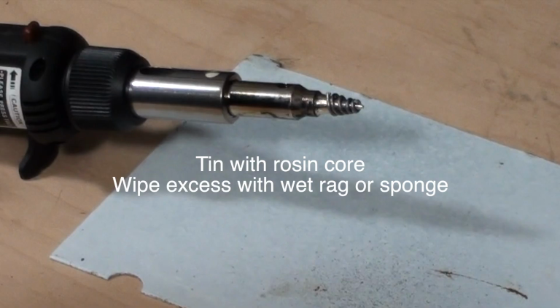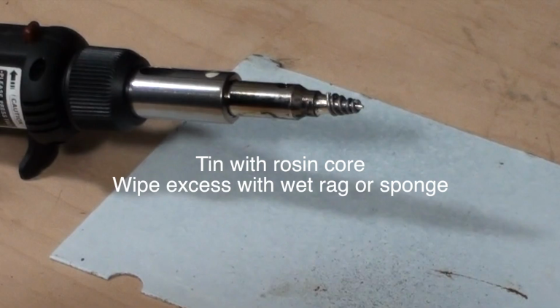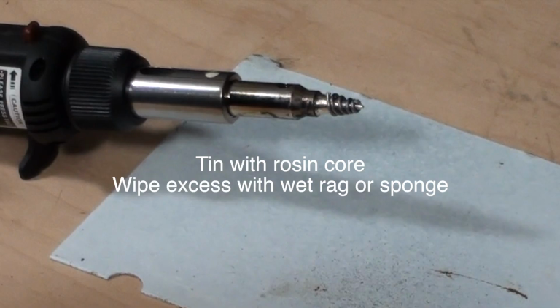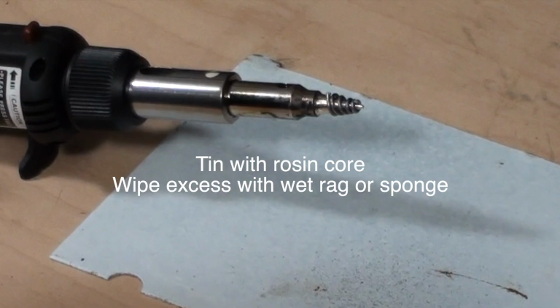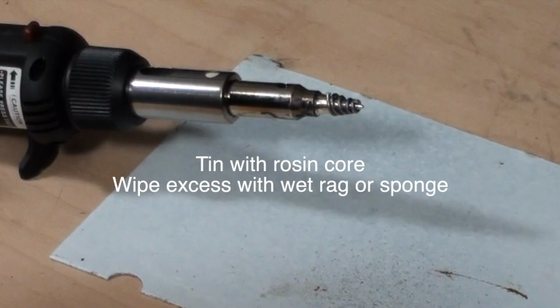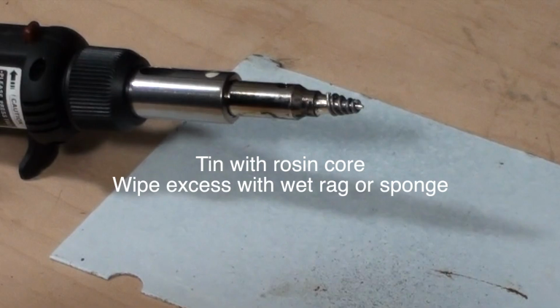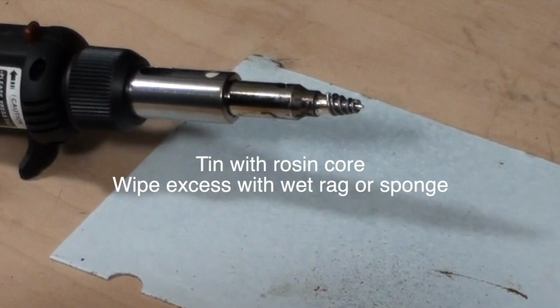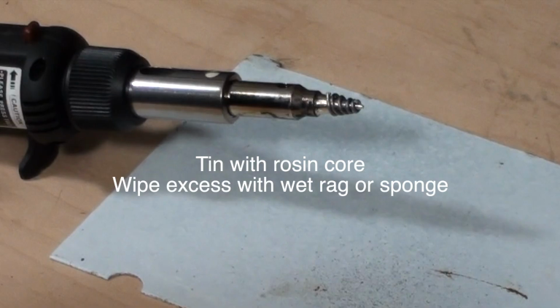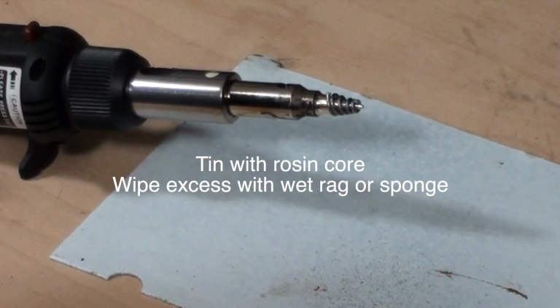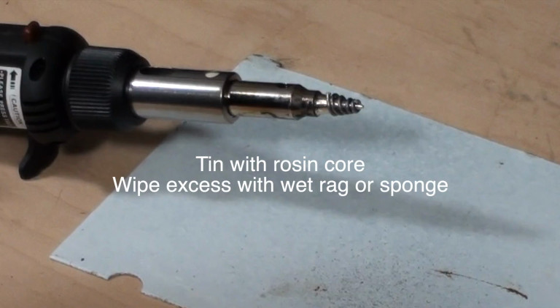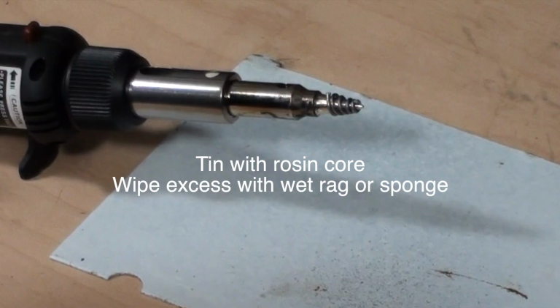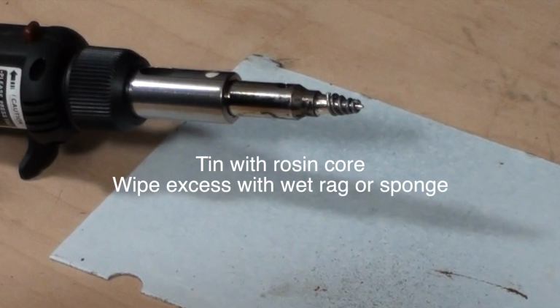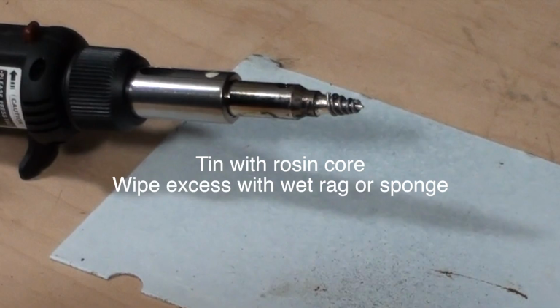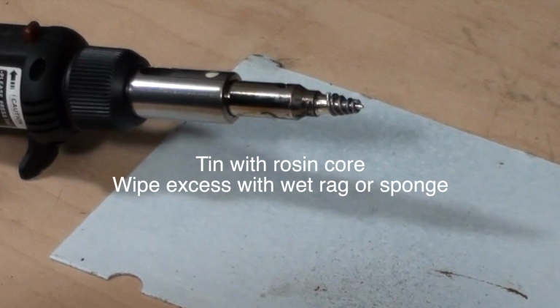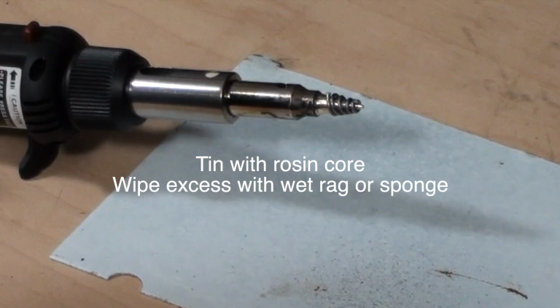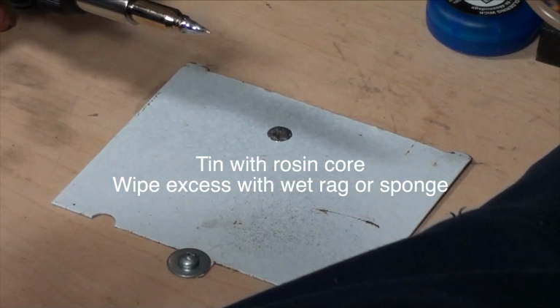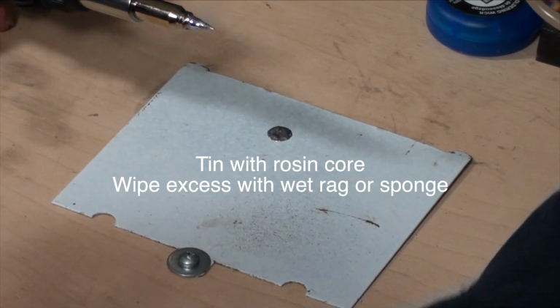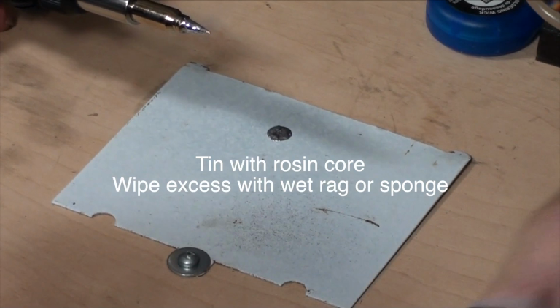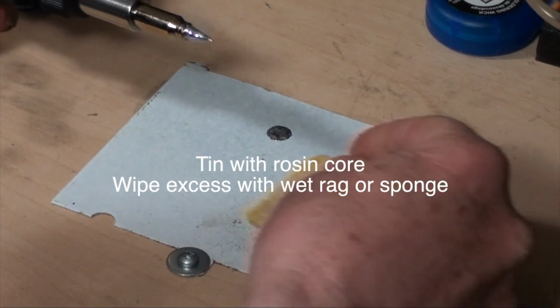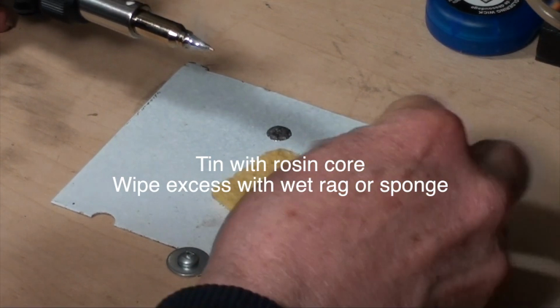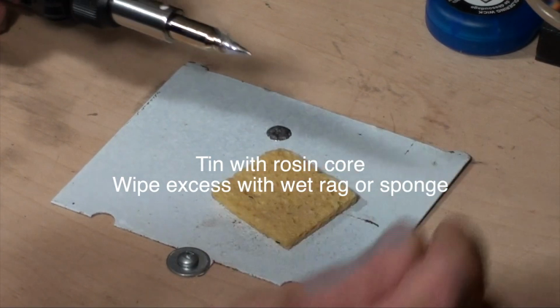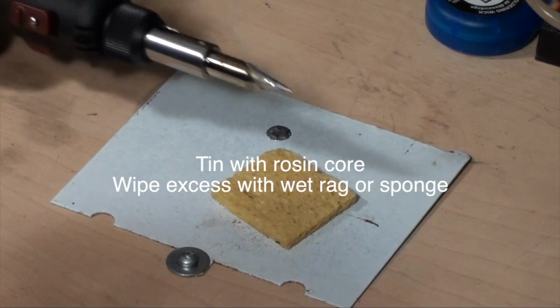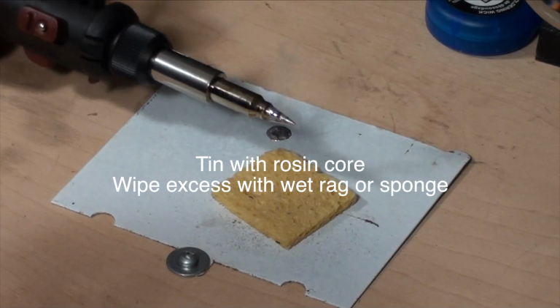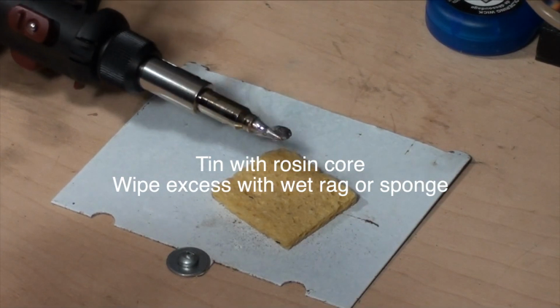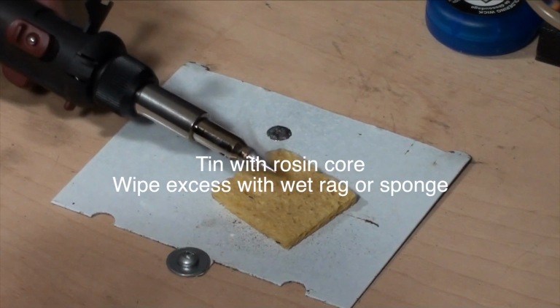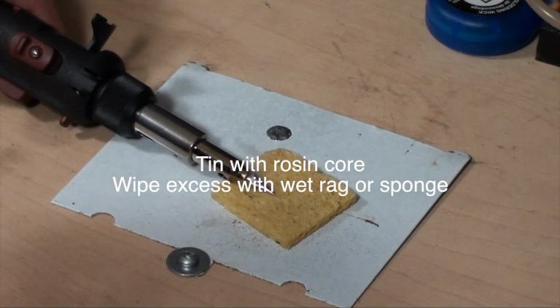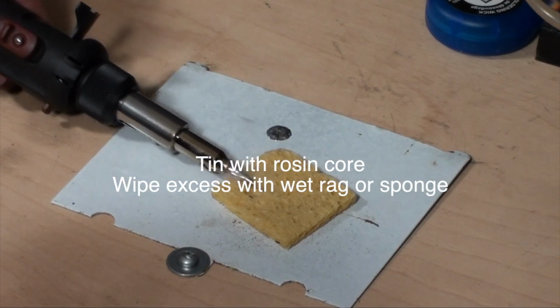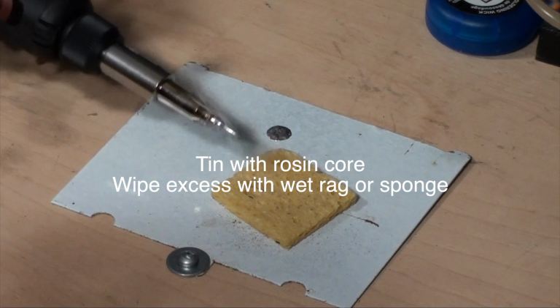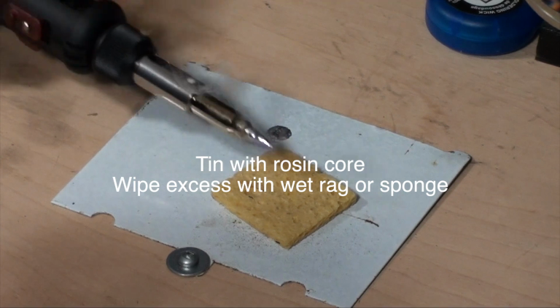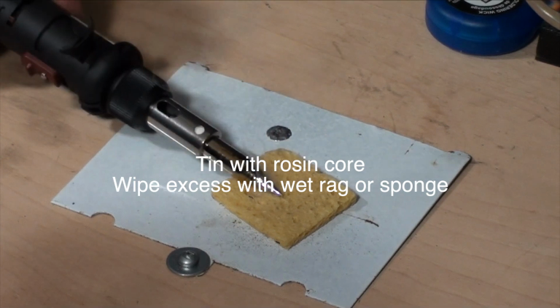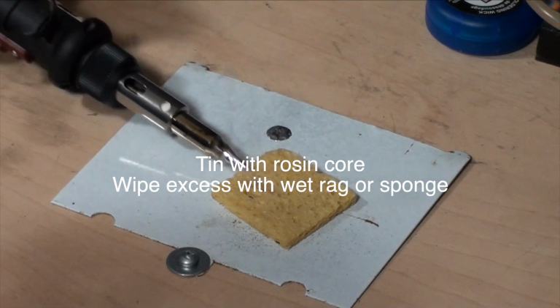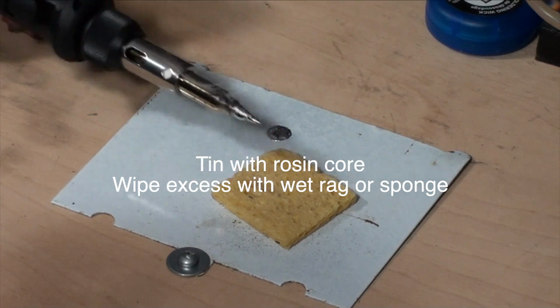Next, you'll want to tin the tip with a coat of rosin core, then wipe smooth and clean with a wet rag or sponge.